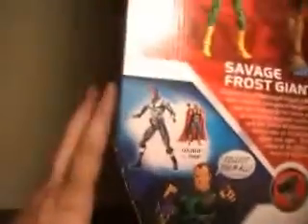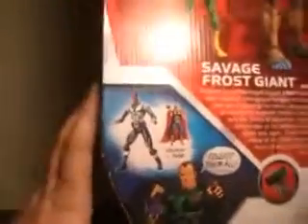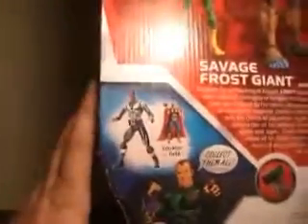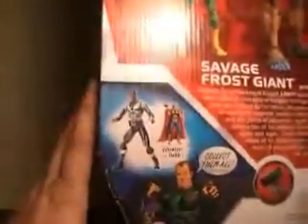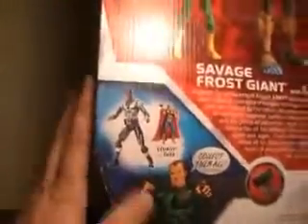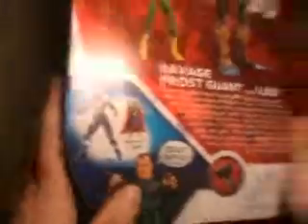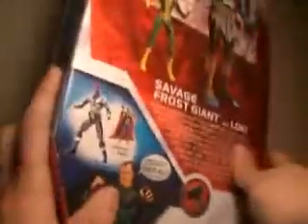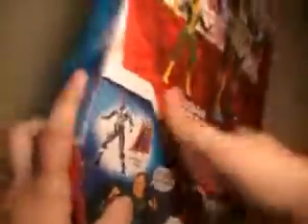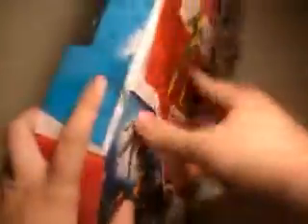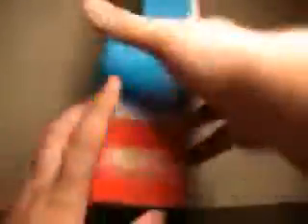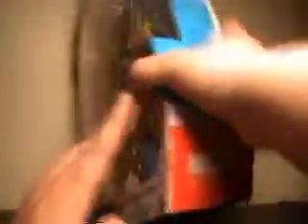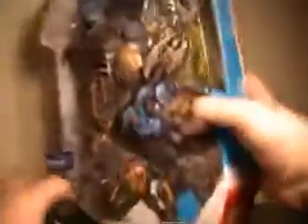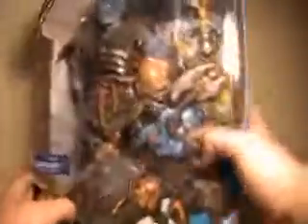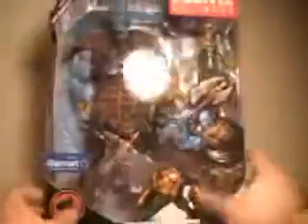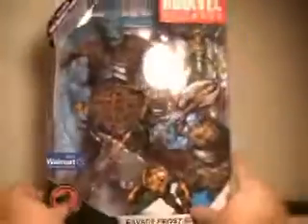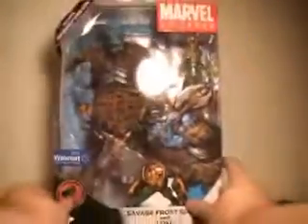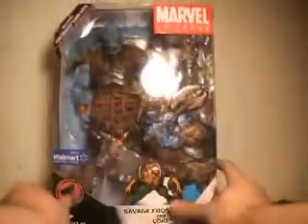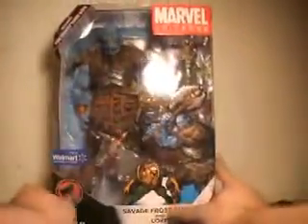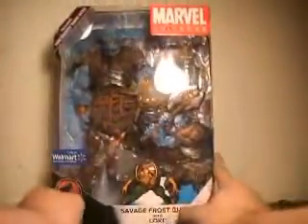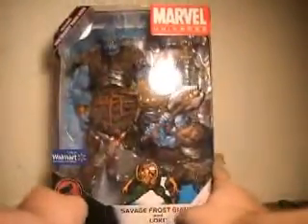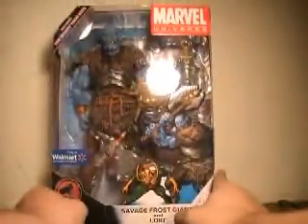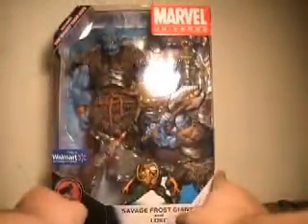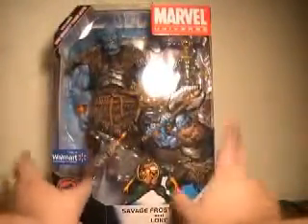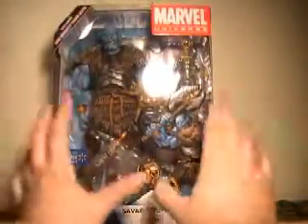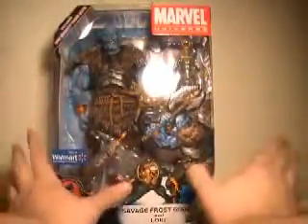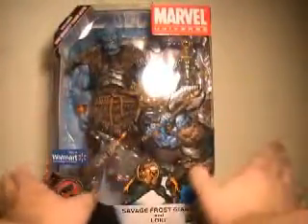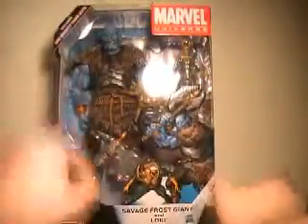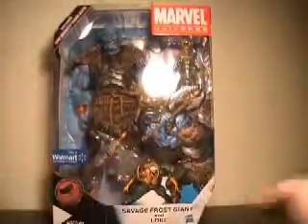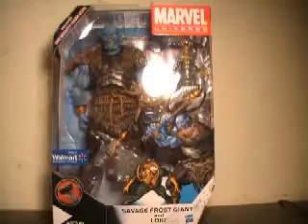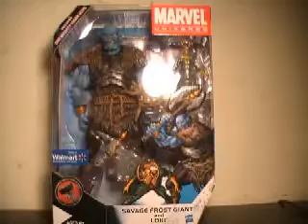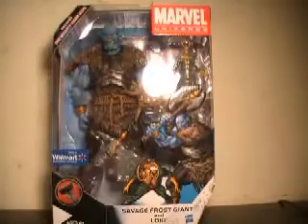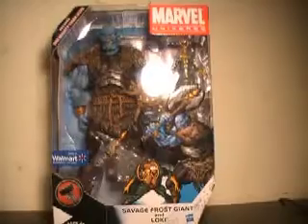Of course, strangely enough, down here you still have Norman Osborn, which was last year's theme, instead of Steve Rogers. But you've also got a picture of Goliath and Thor. That being said, a very massive figure. Looks fantastic. Let's pull them out of the packaging.